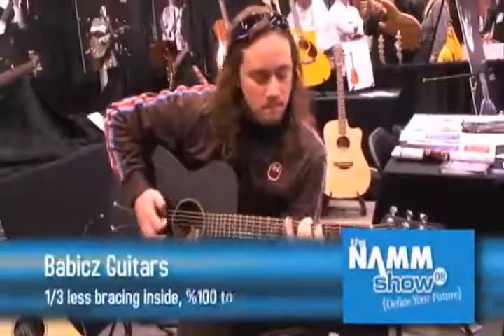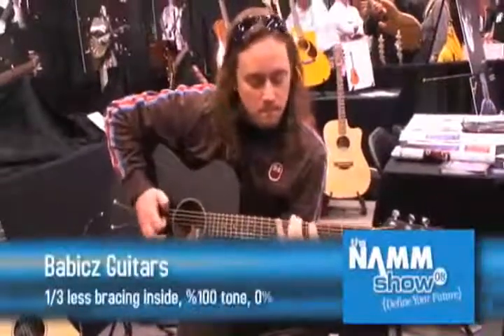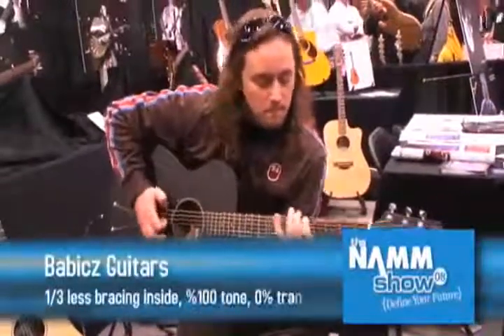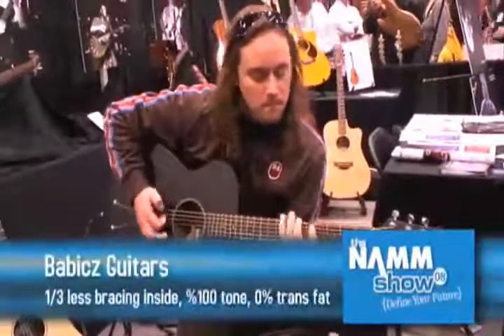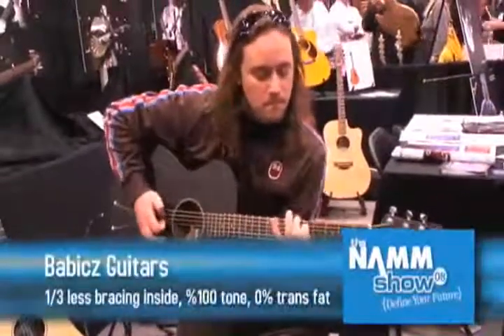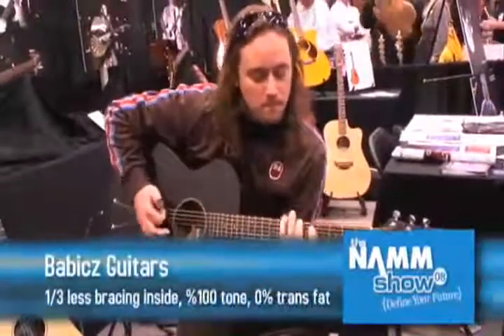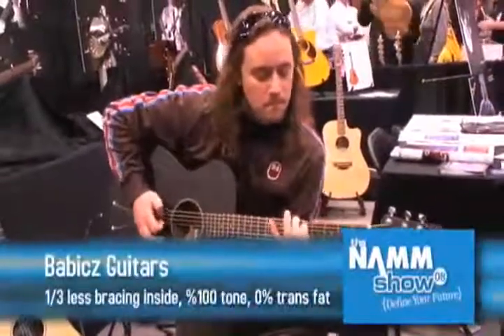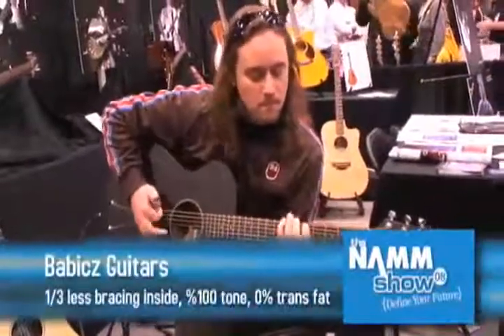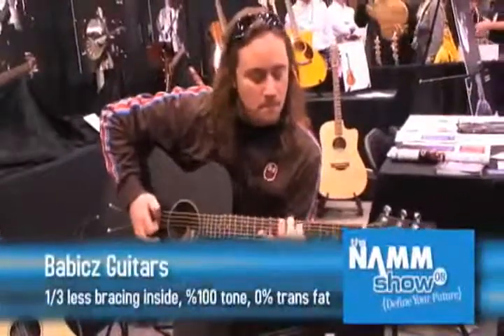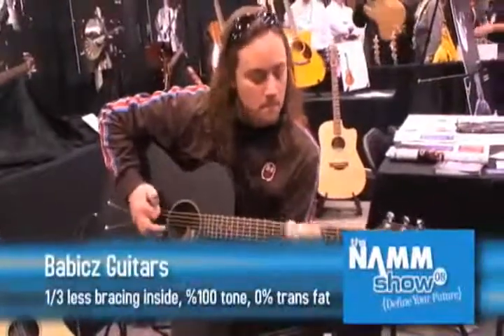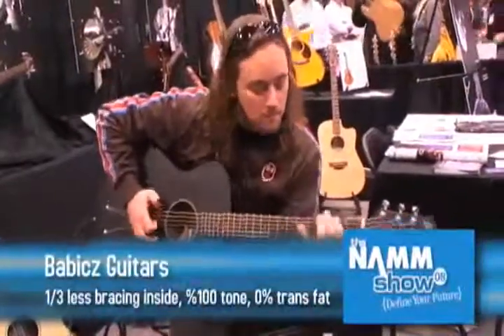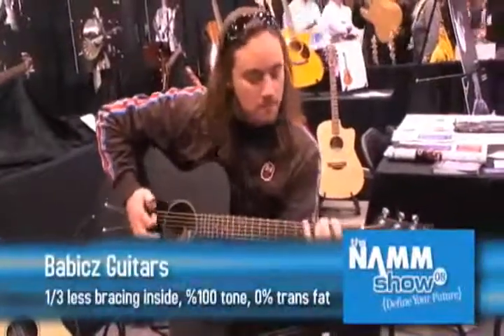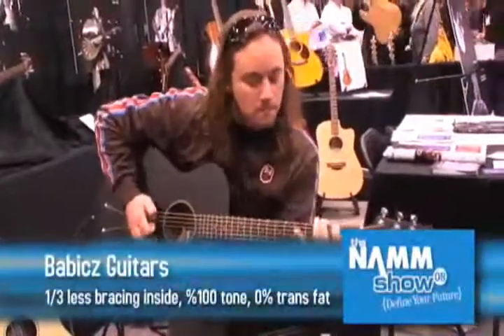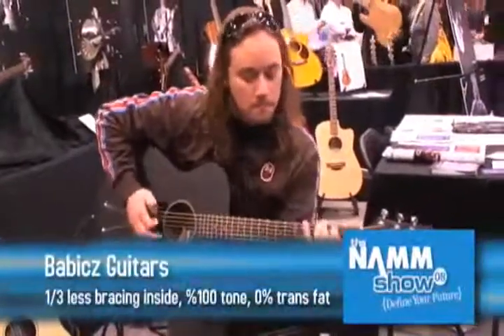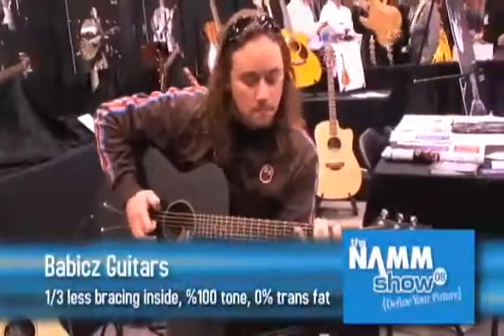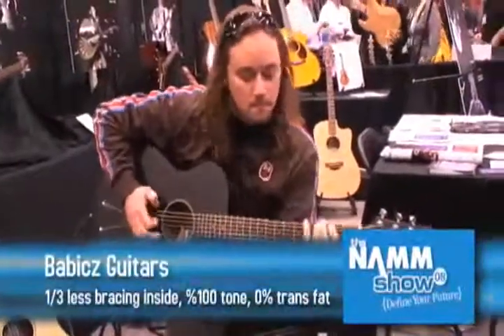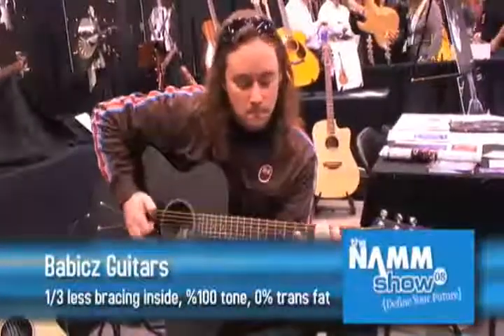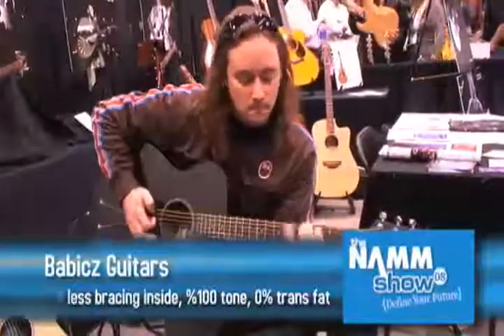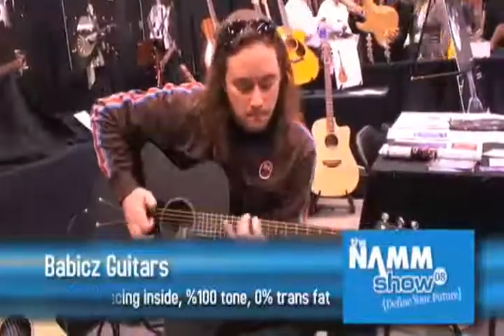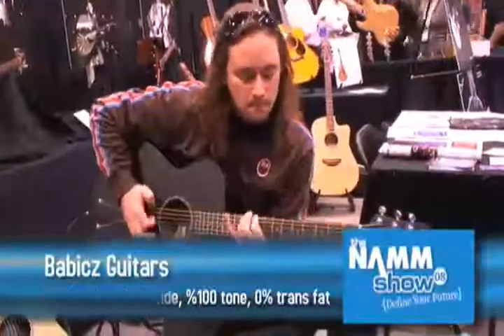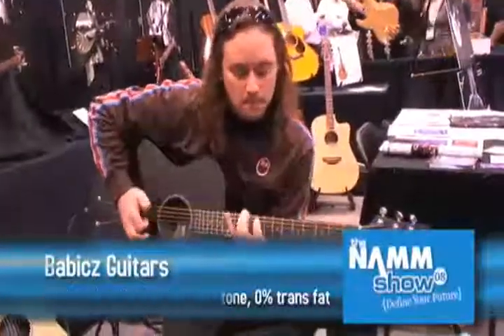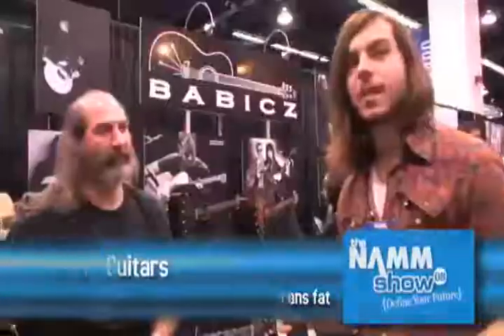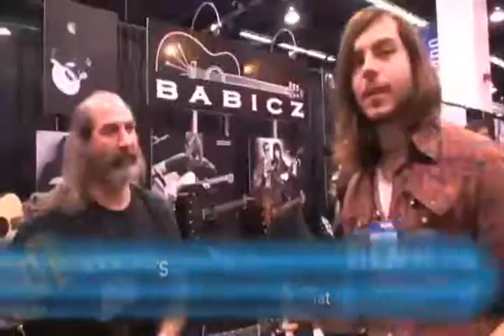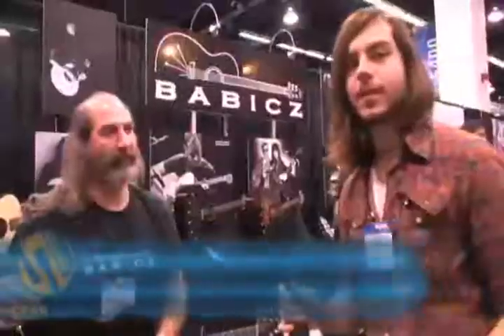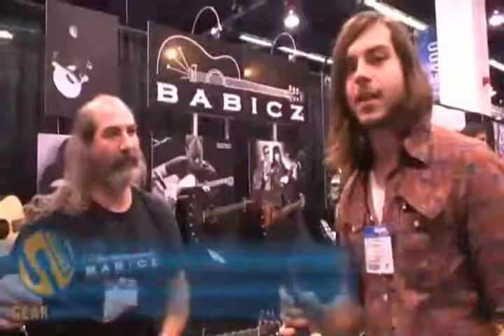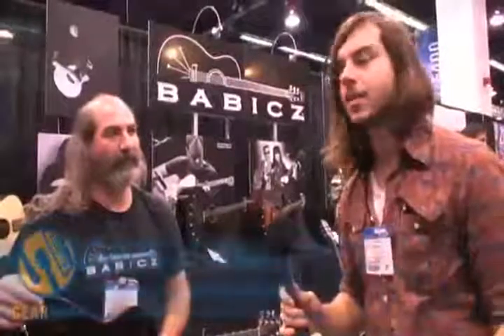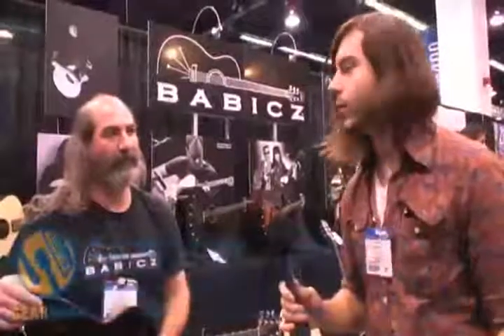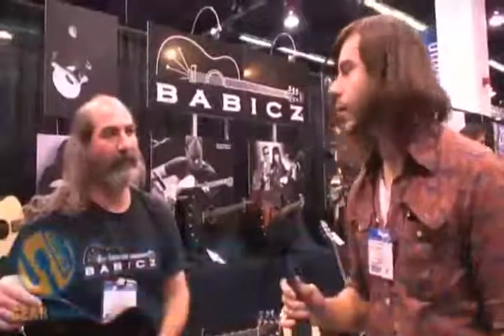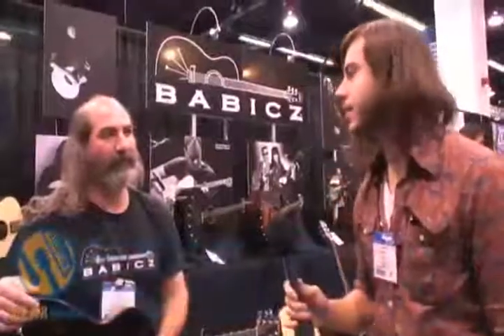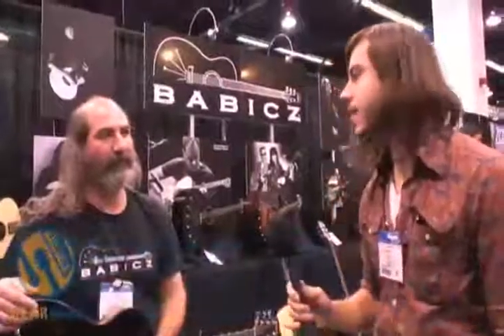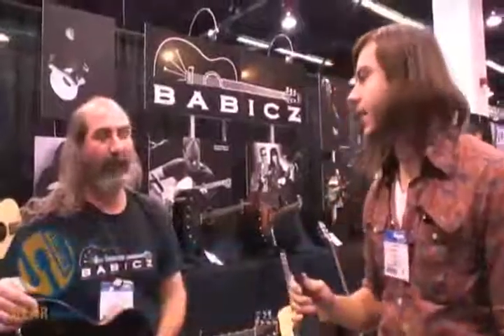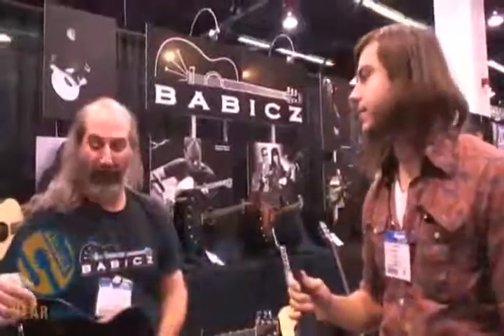Hi, we're here at NAMM 2008. I'm with Steve and we're going to check out these Babitz guitars. What do you got to say about them?